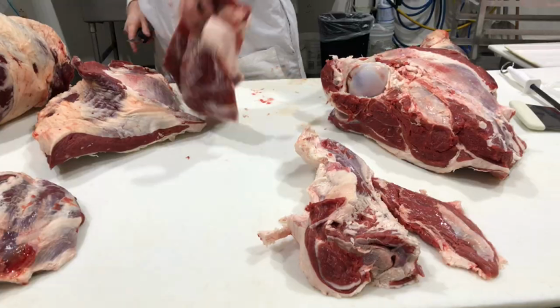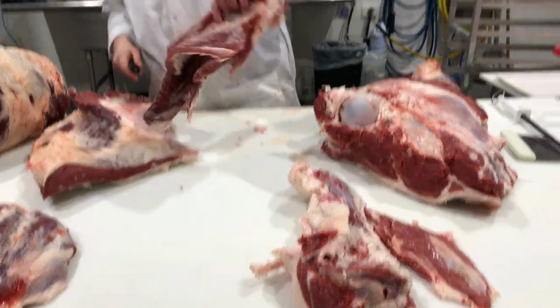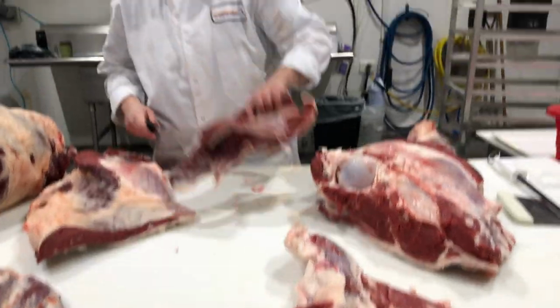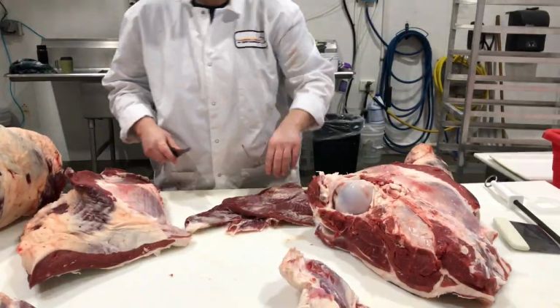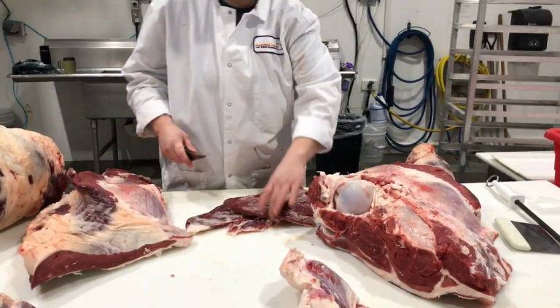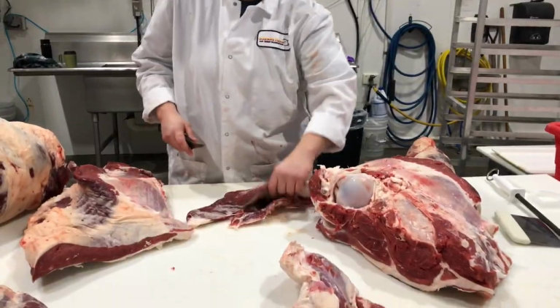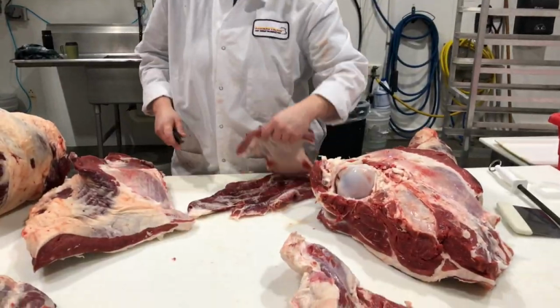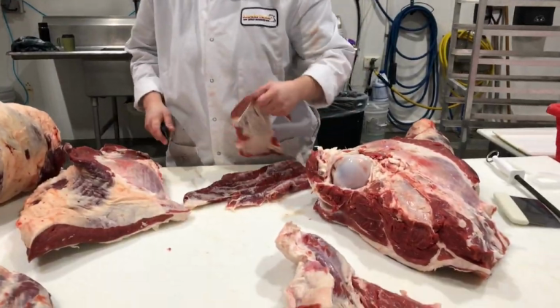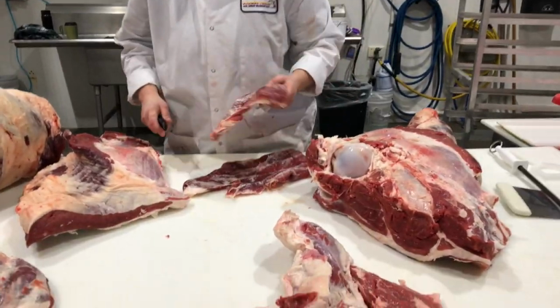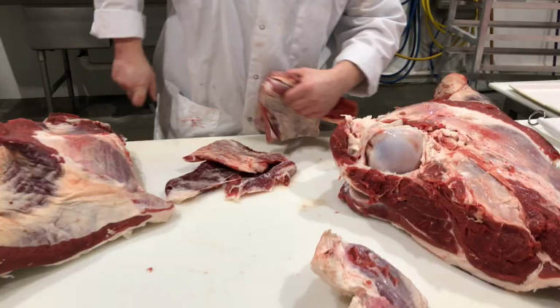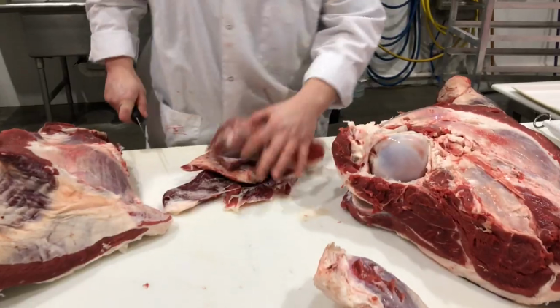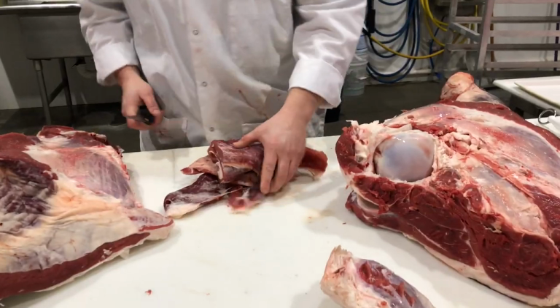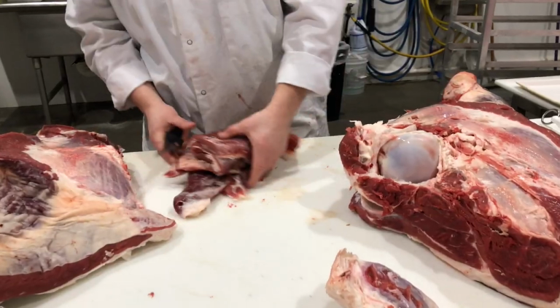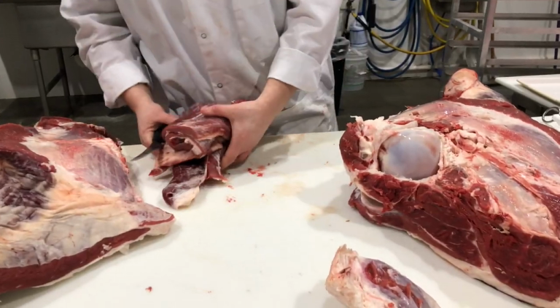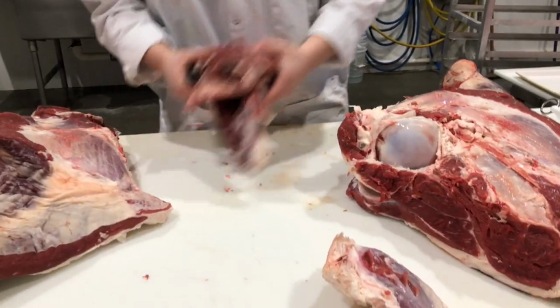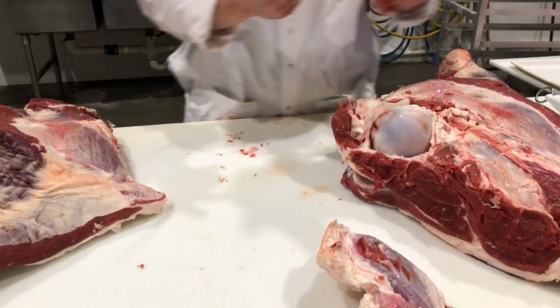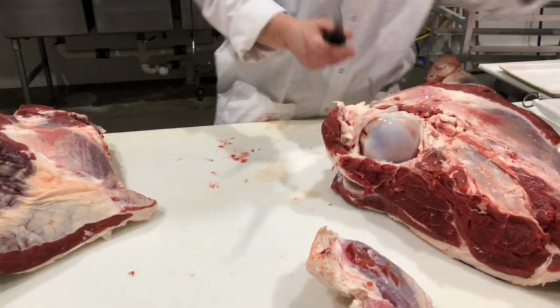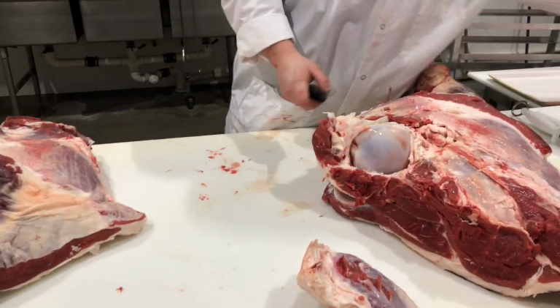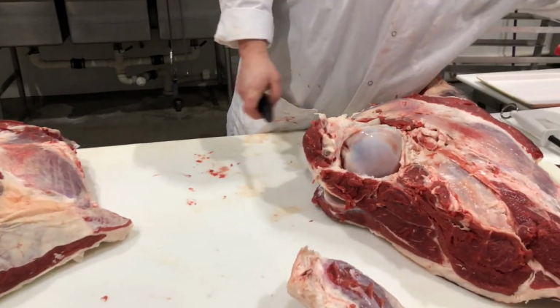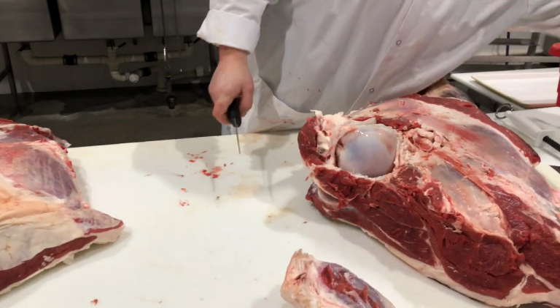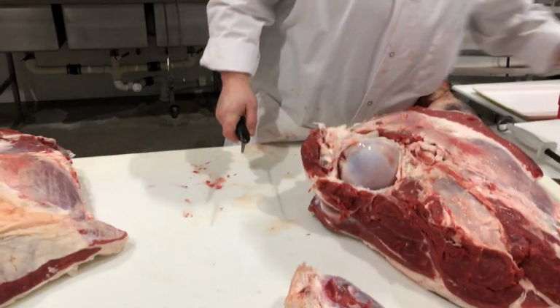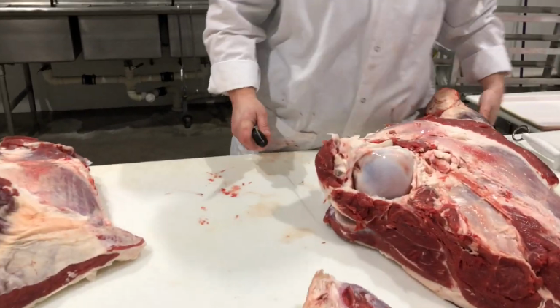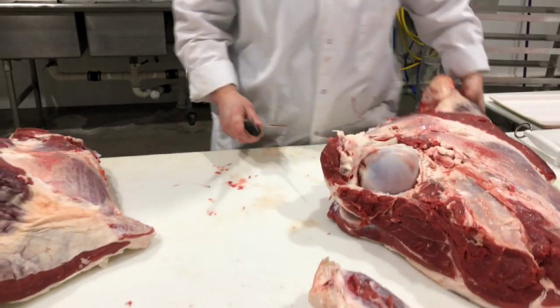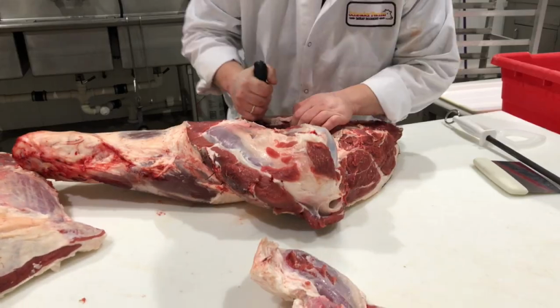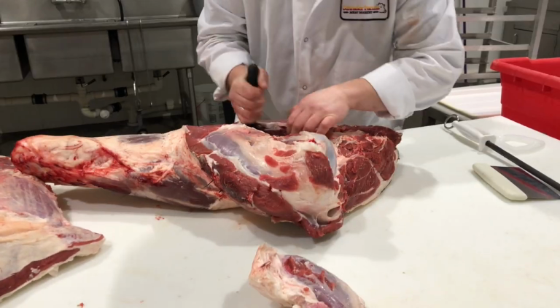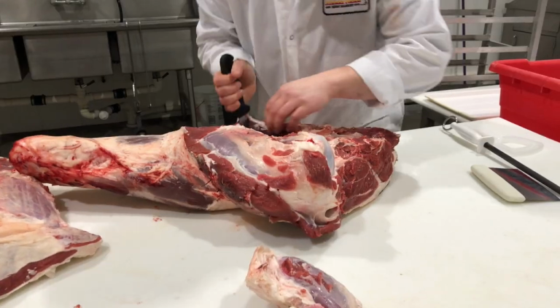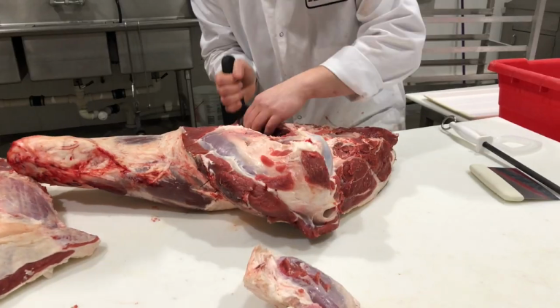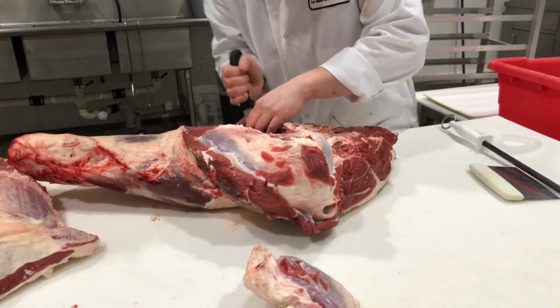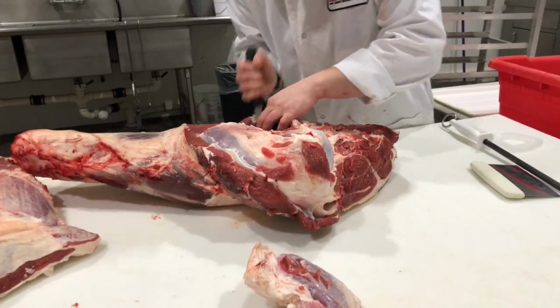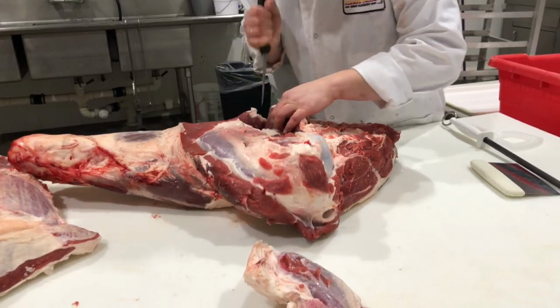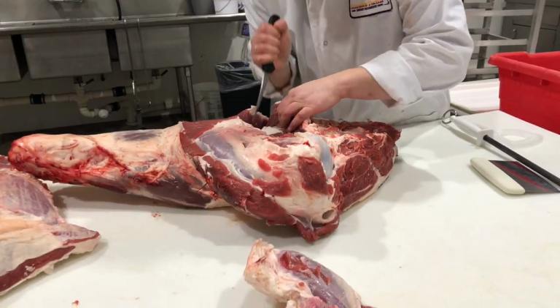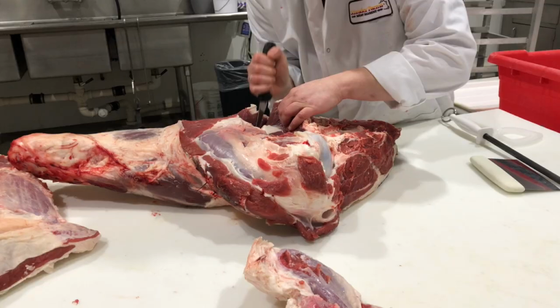I feel like I would be a pretty good meat-cutting talk show personality. It would be the same thing all the time.